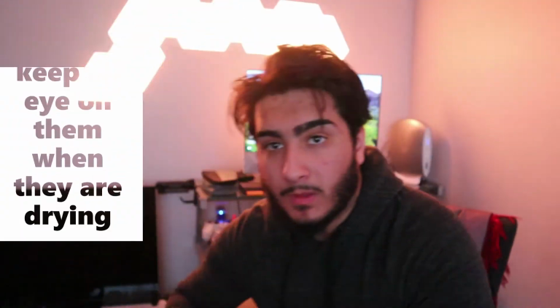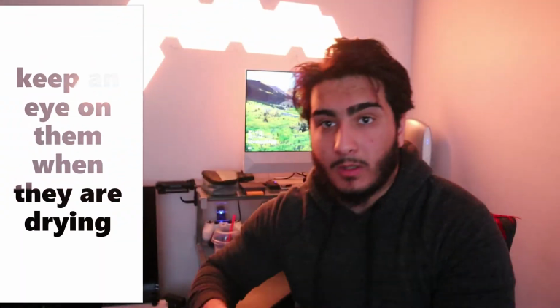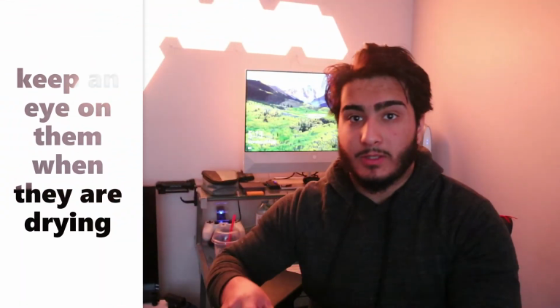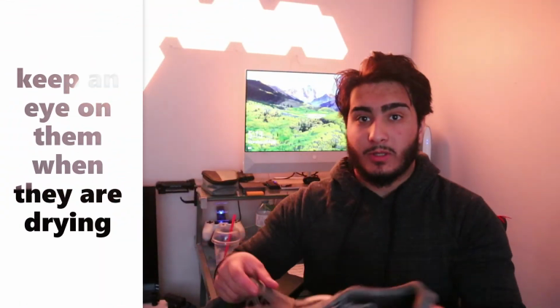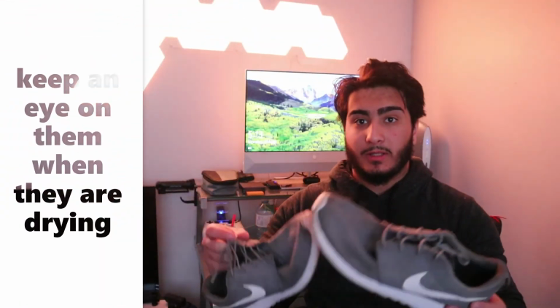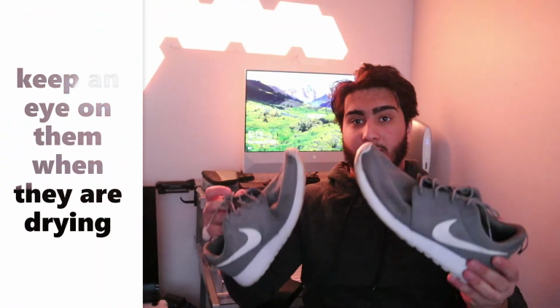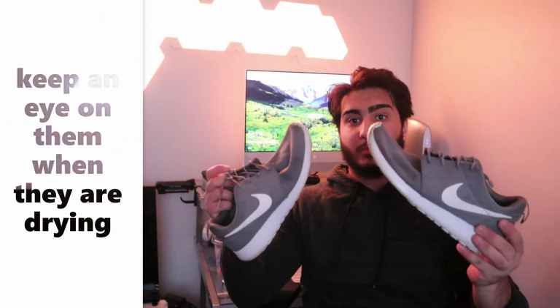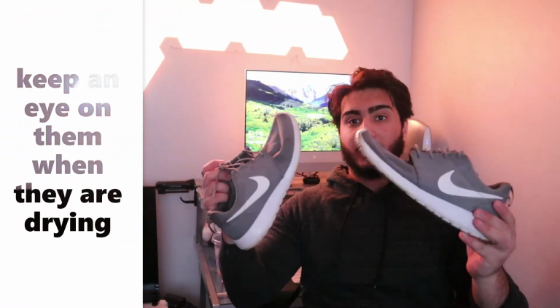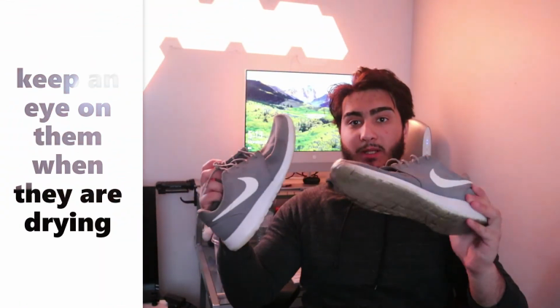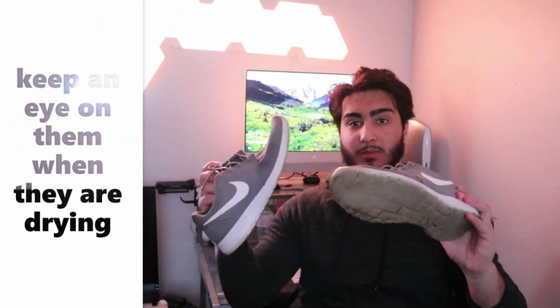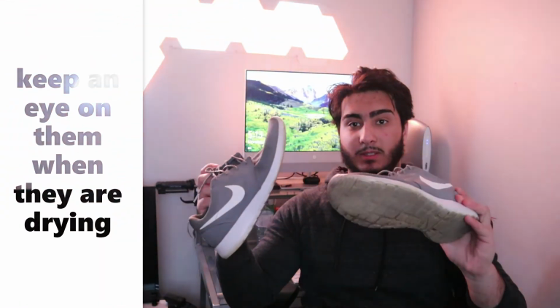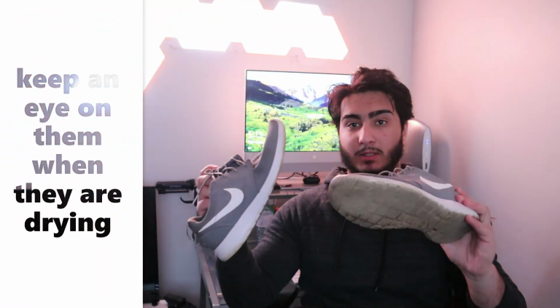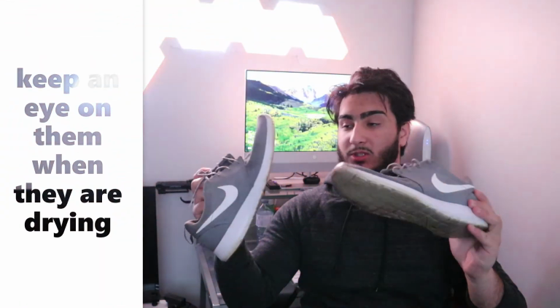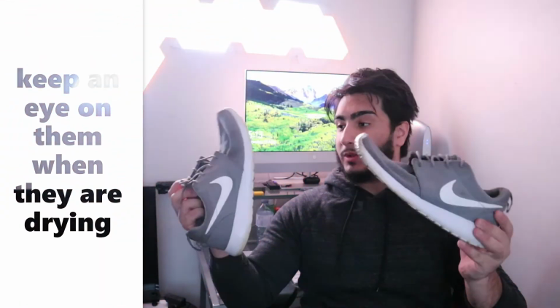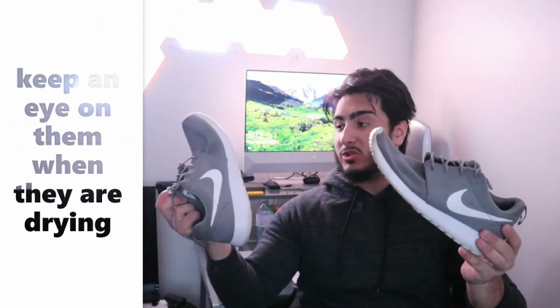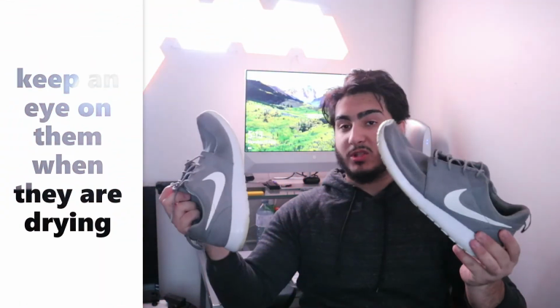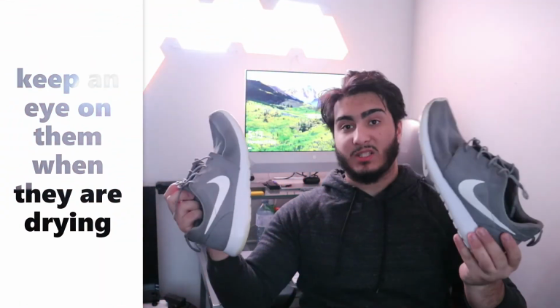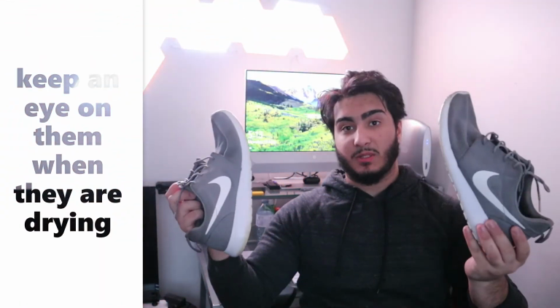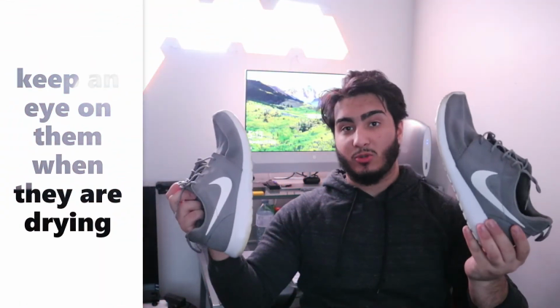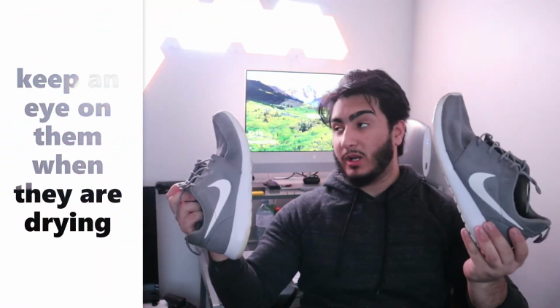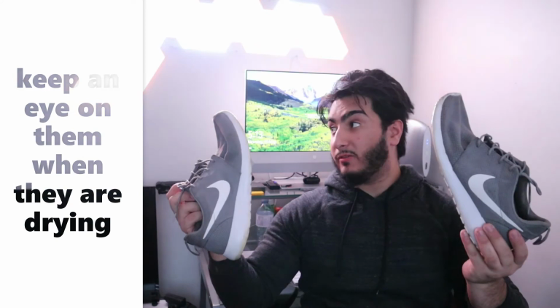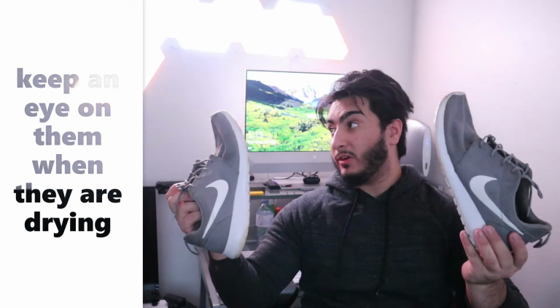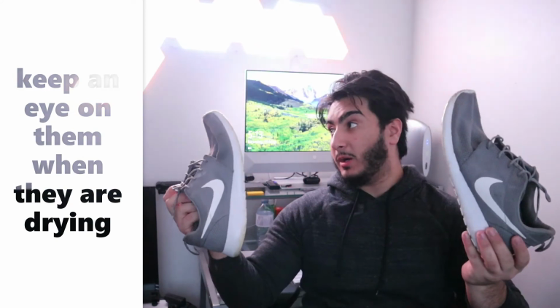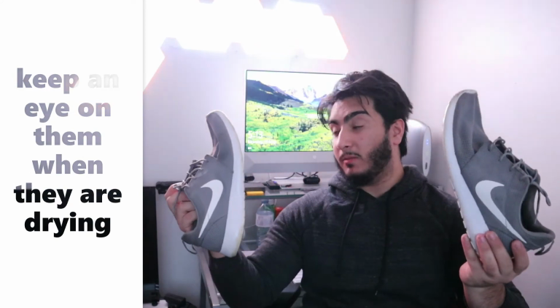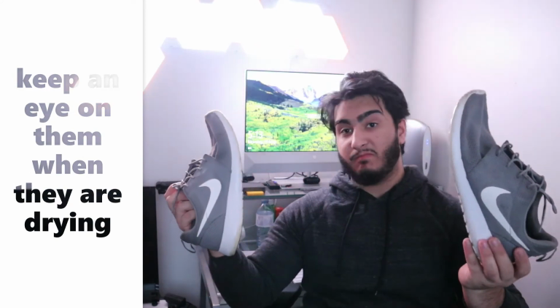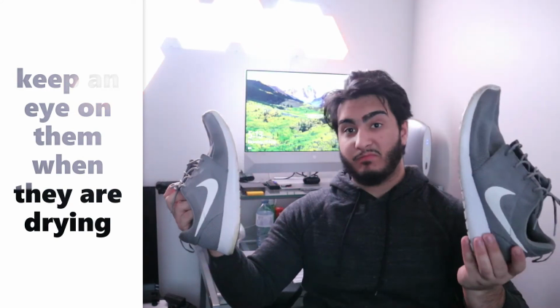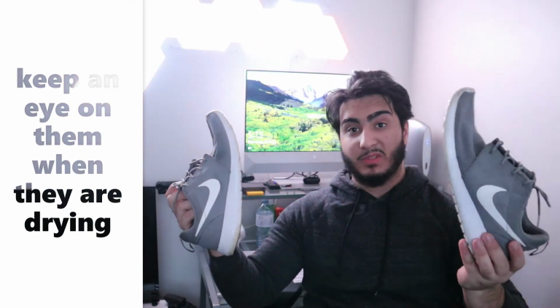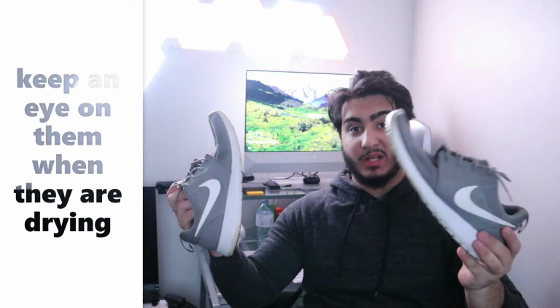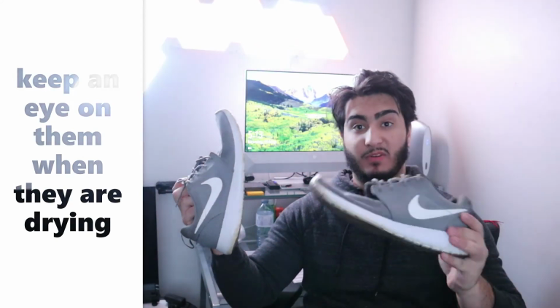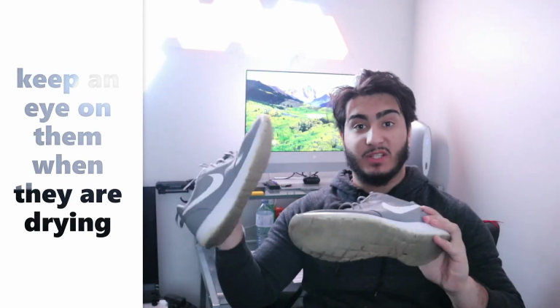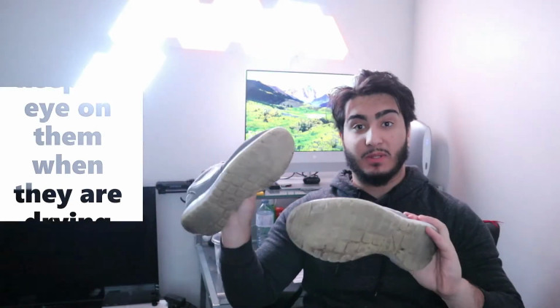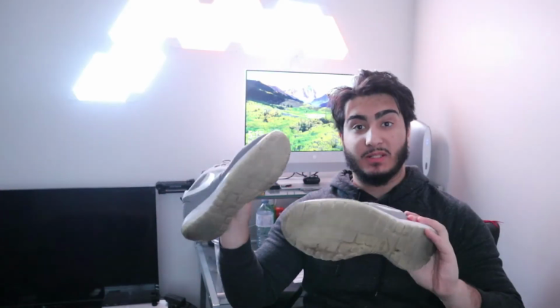Alright, so now that they look pretty damn clean, next you want to just toss them in the dryer for about 10 to 15 minutes.